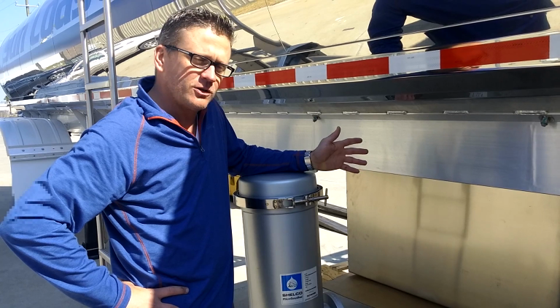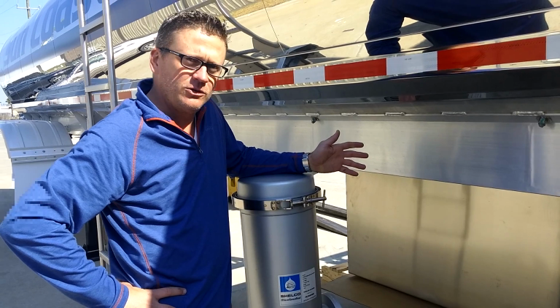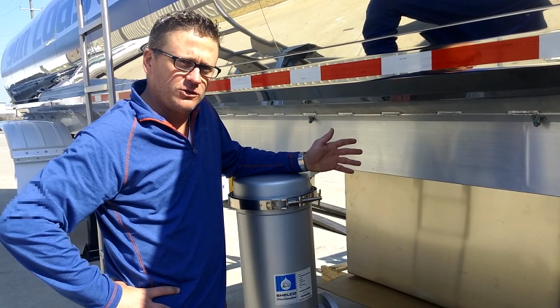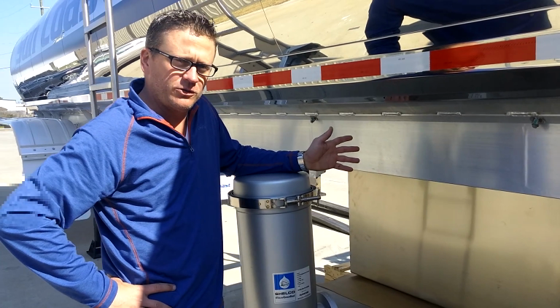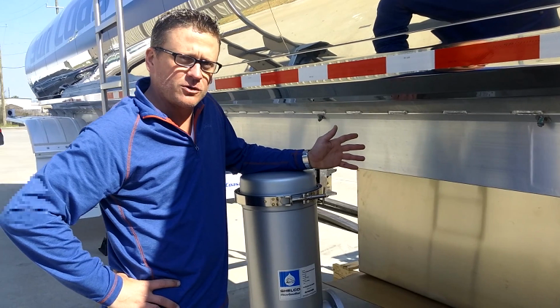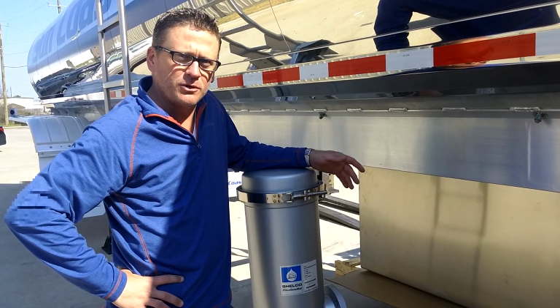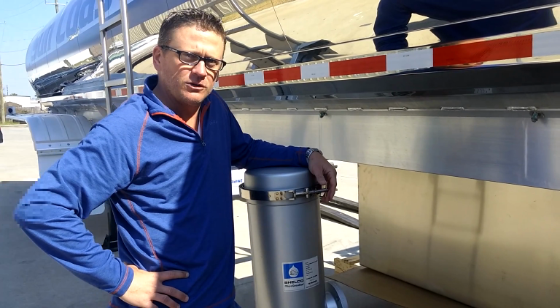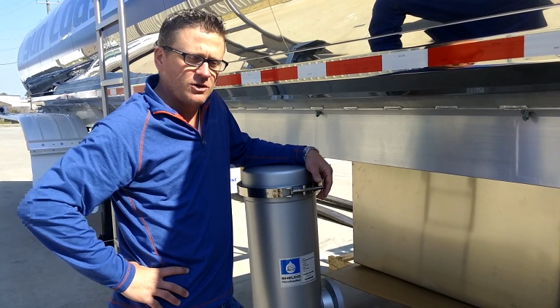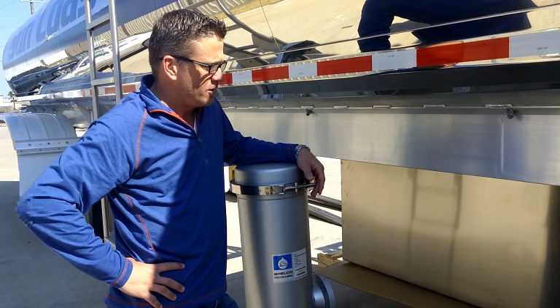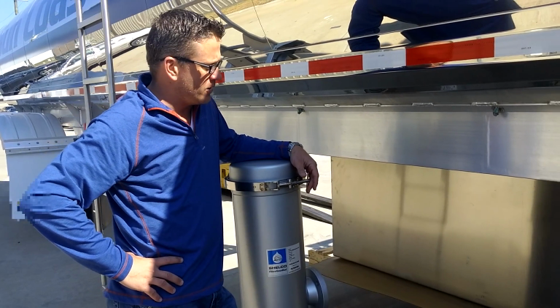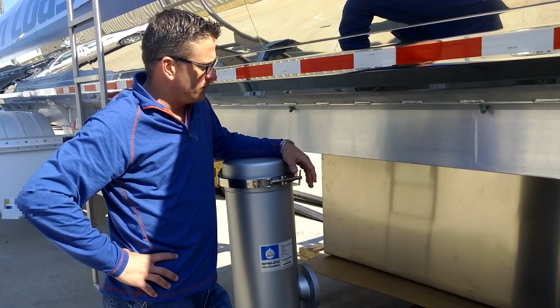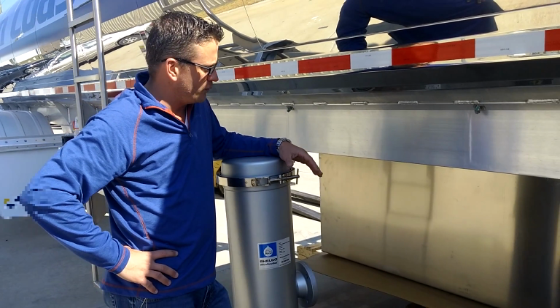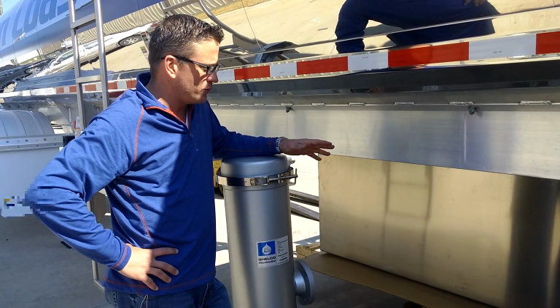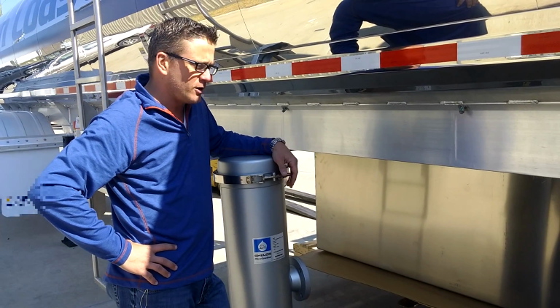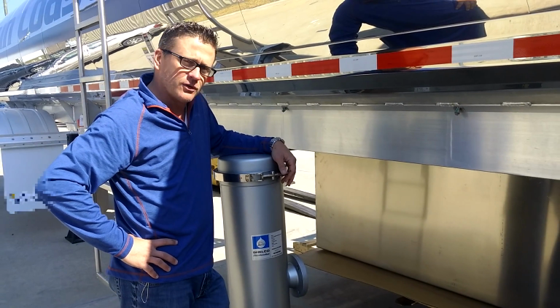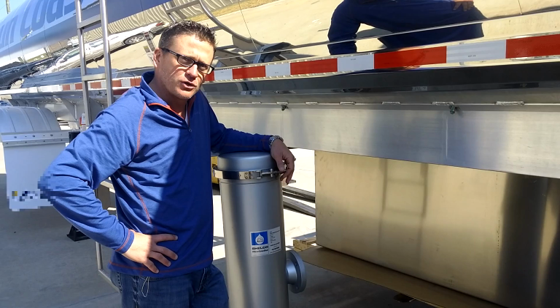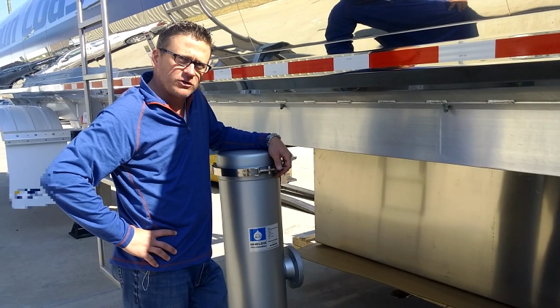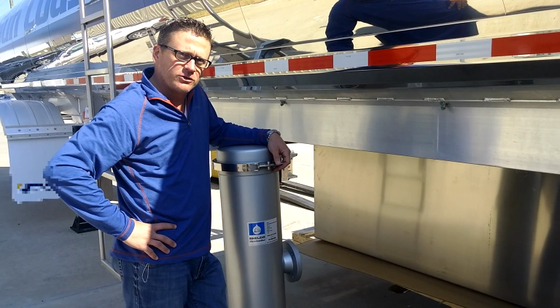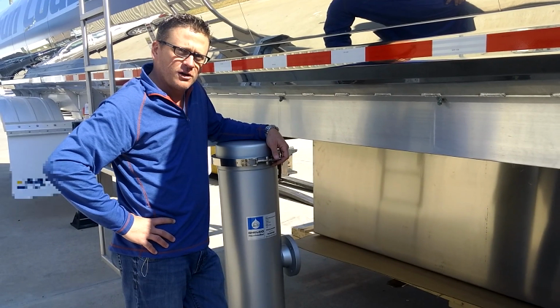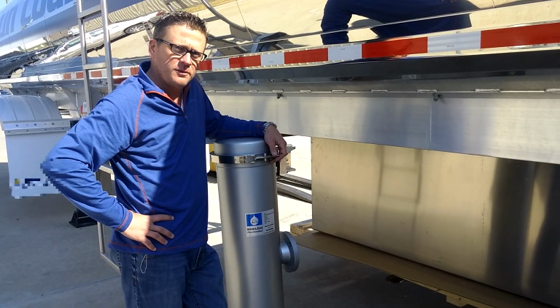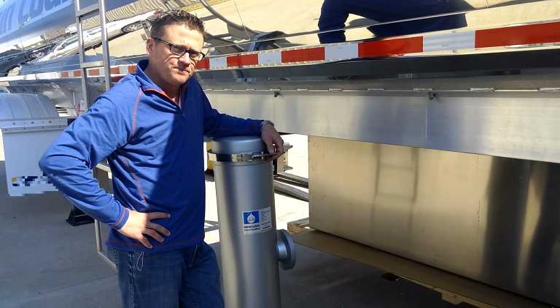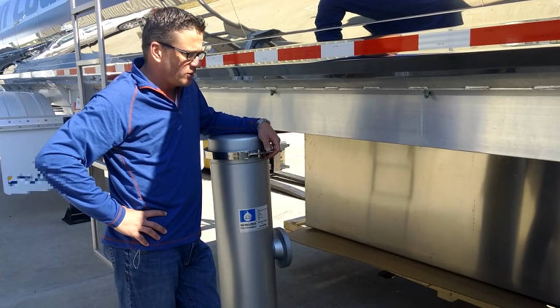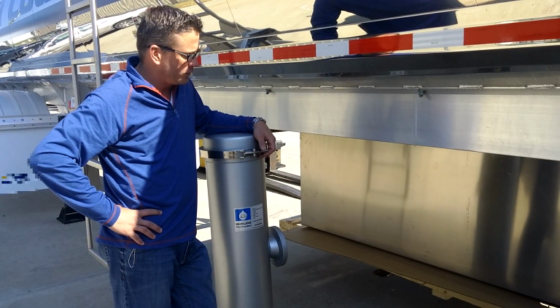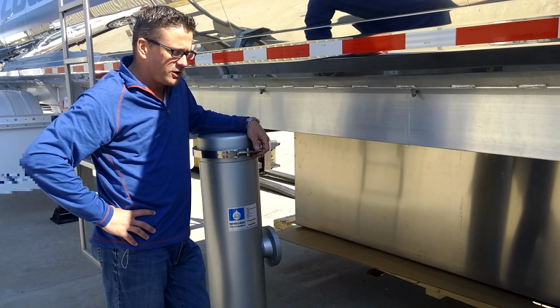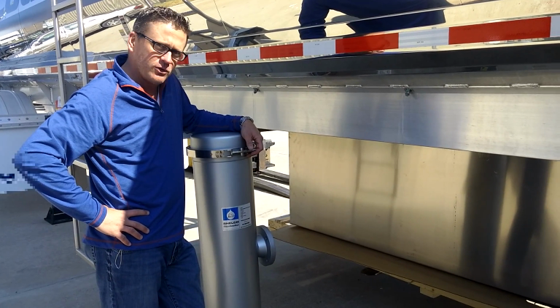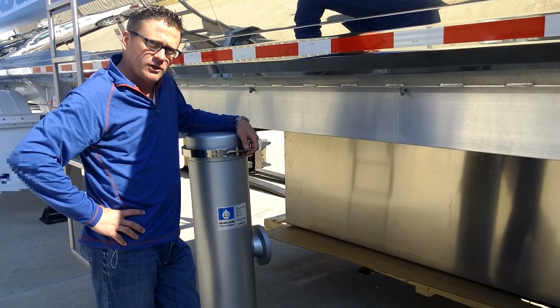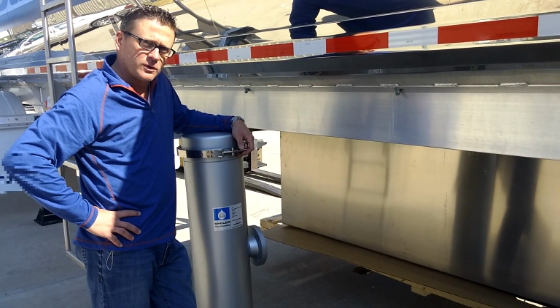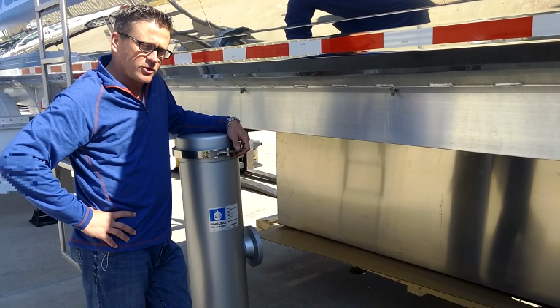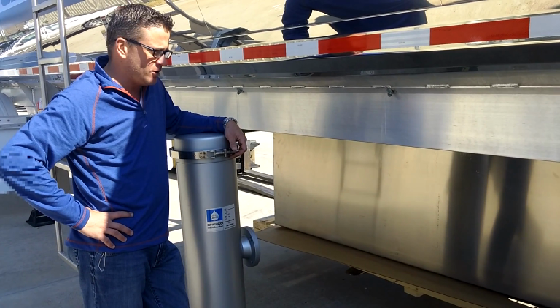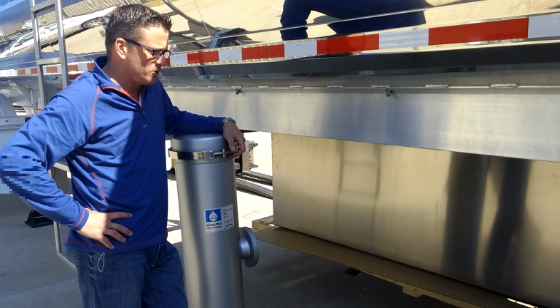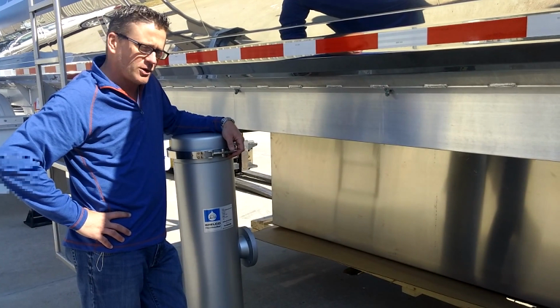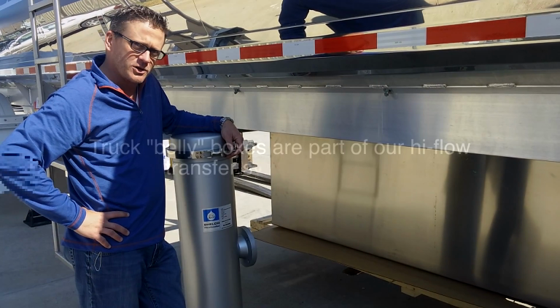We just don't sell components — we do a lot of different things here at Calumet. Stay tuned as we progress along with this project.